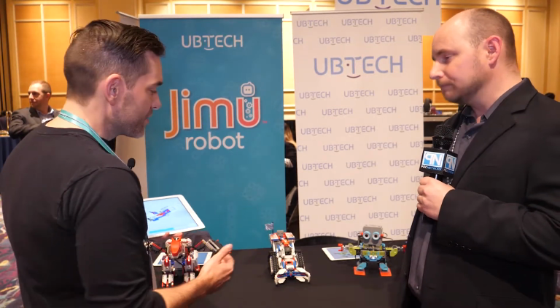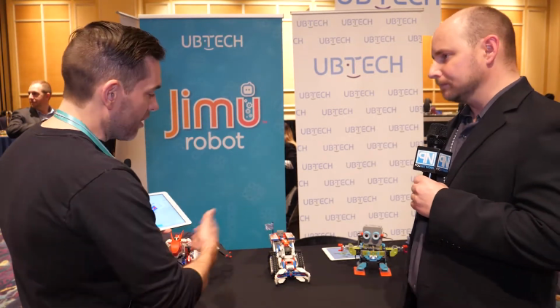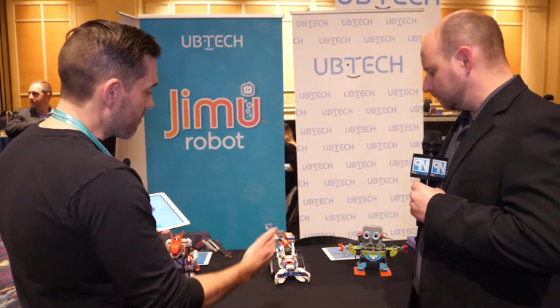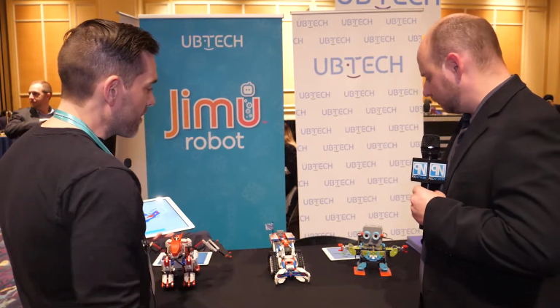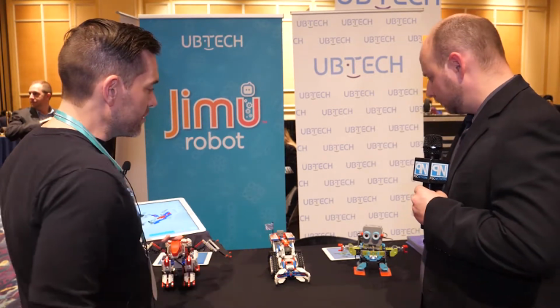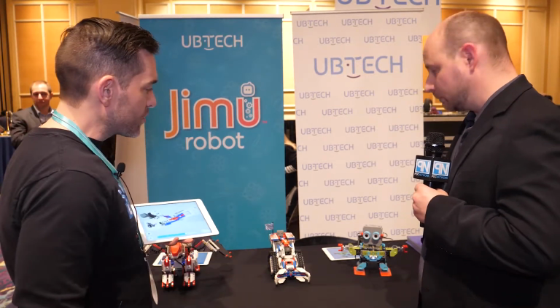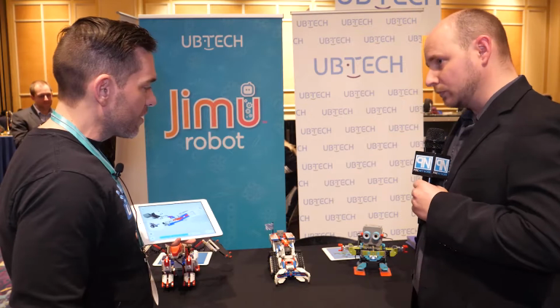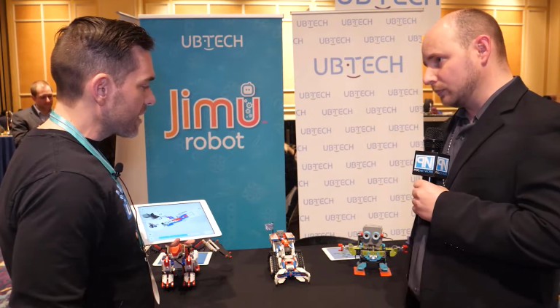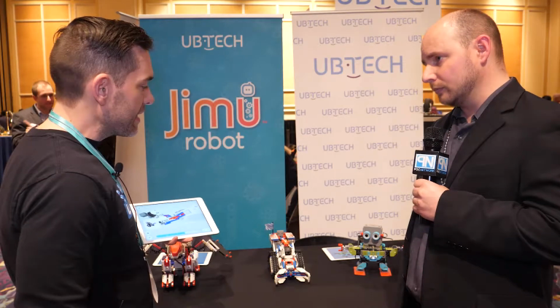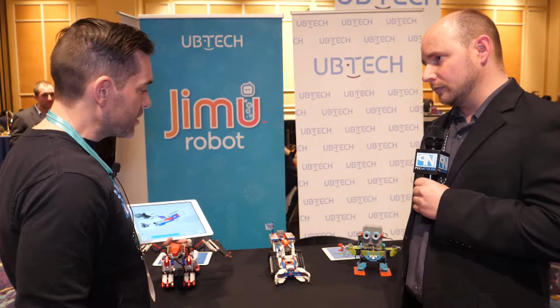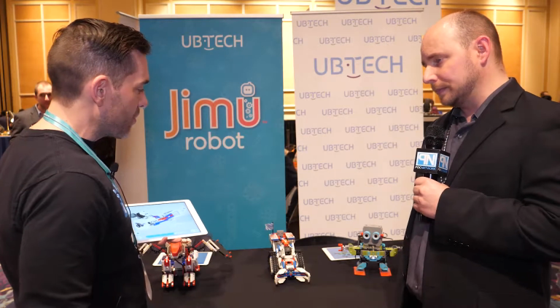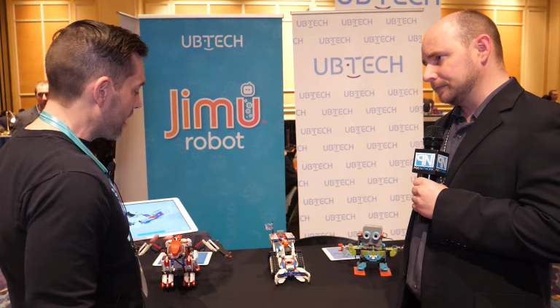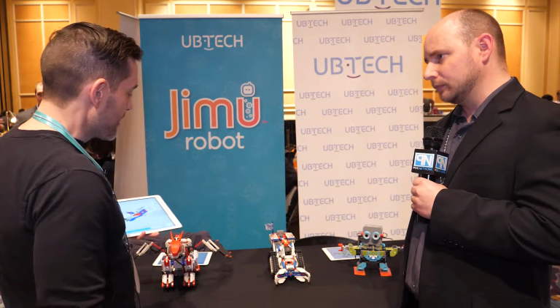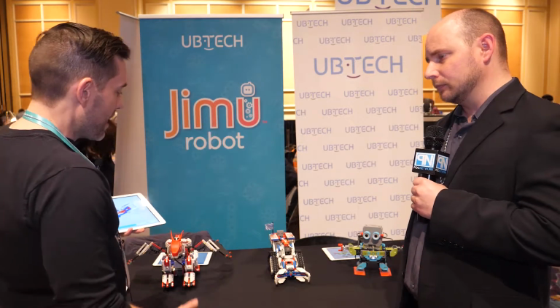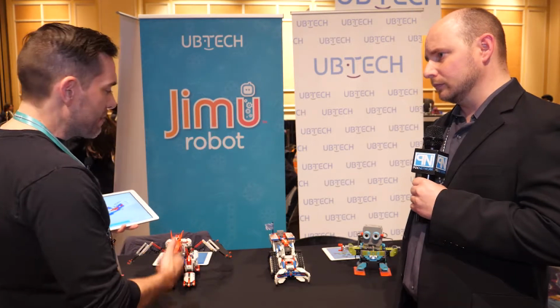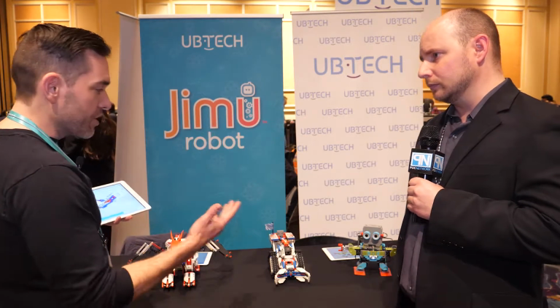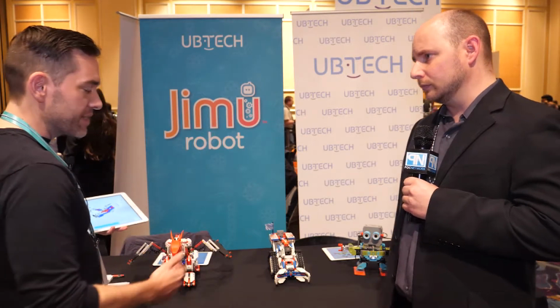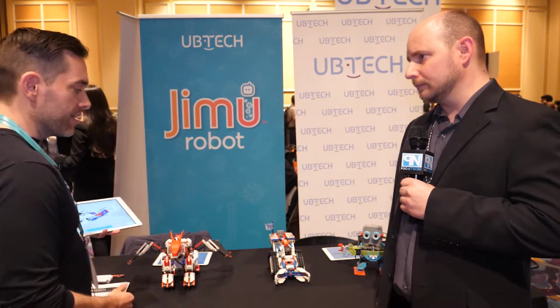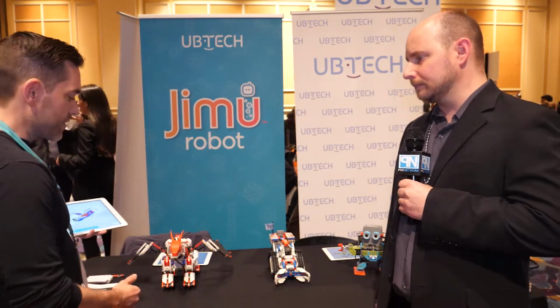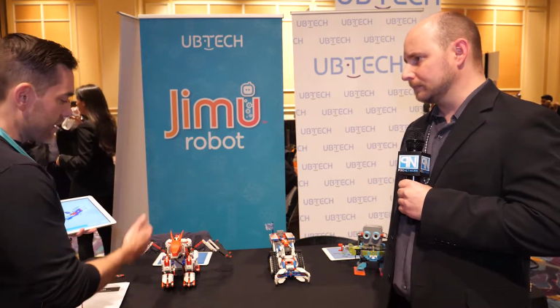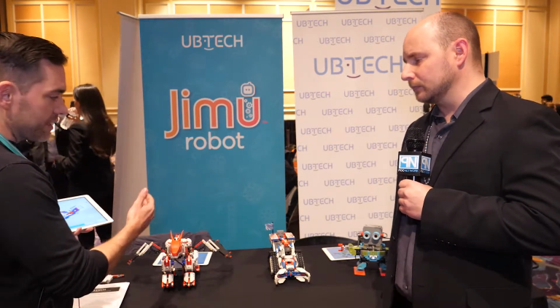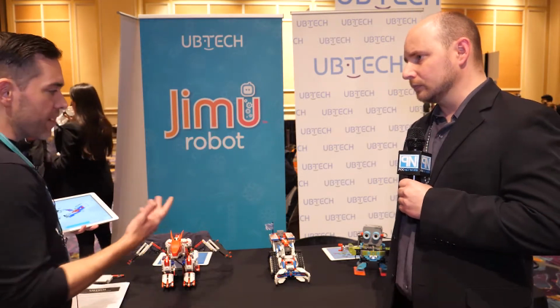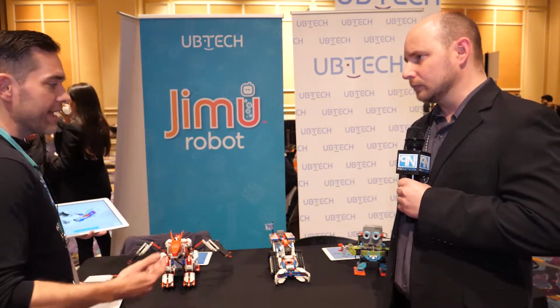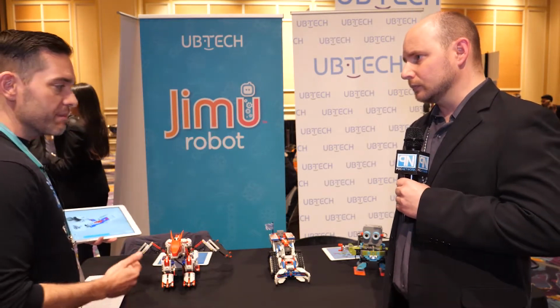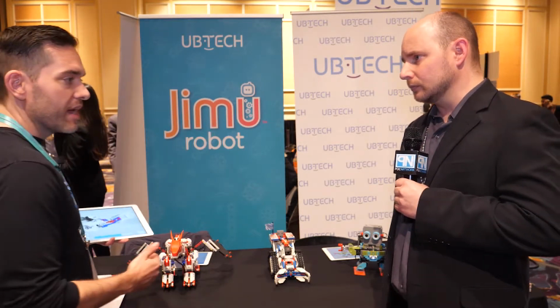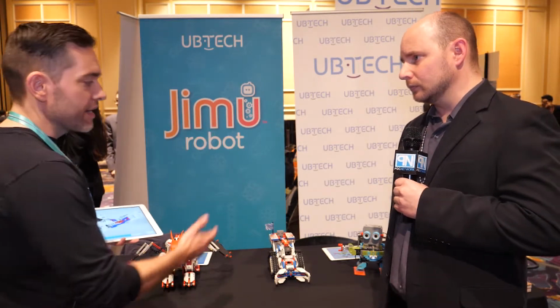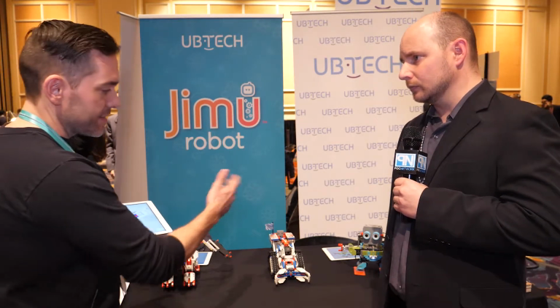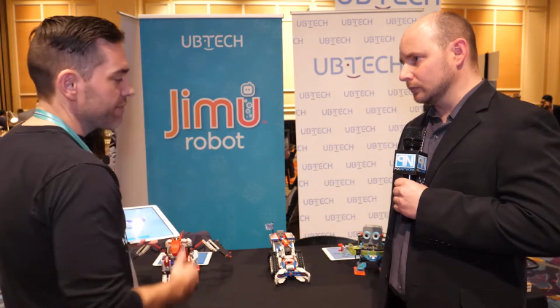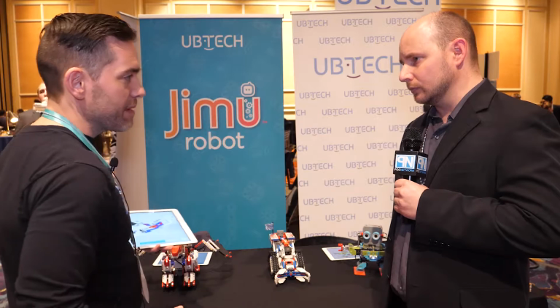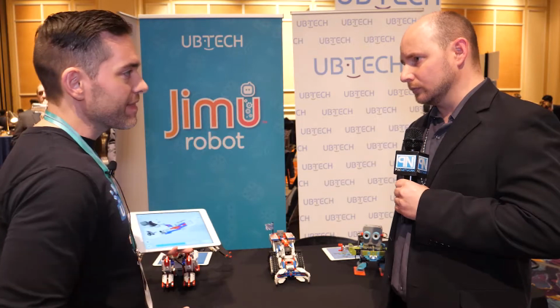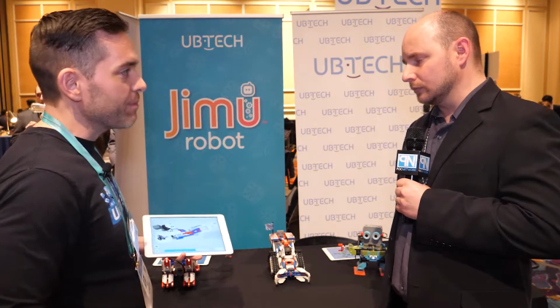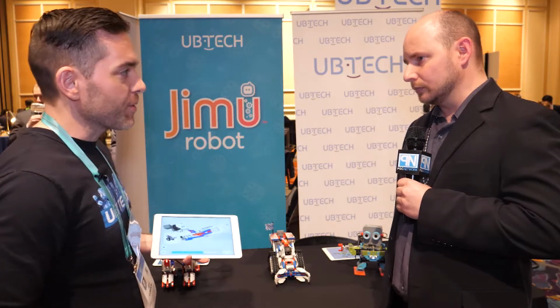All of them are available in stores nationwide at major retailers including Target, Amazon, and for MeBot, the Apple Store.